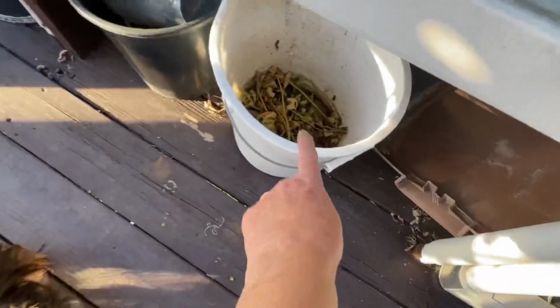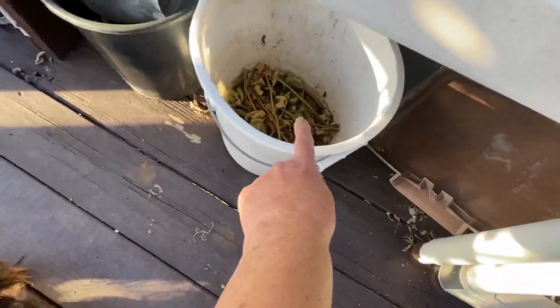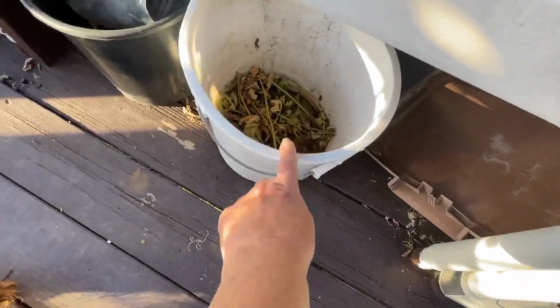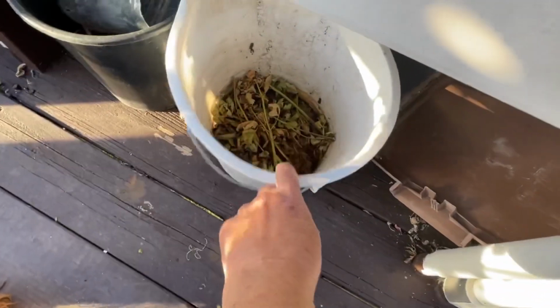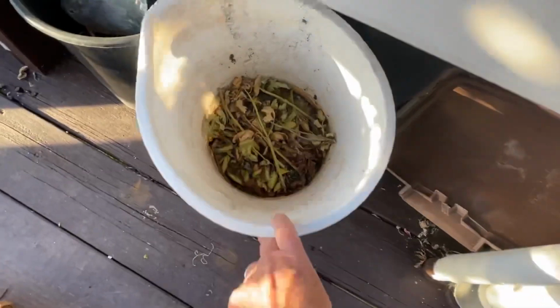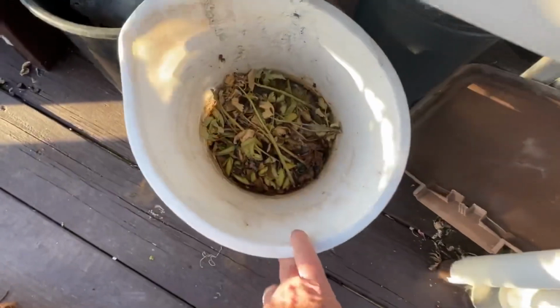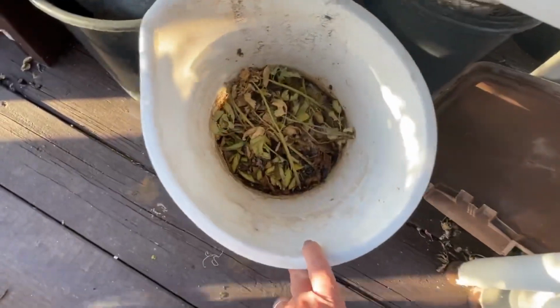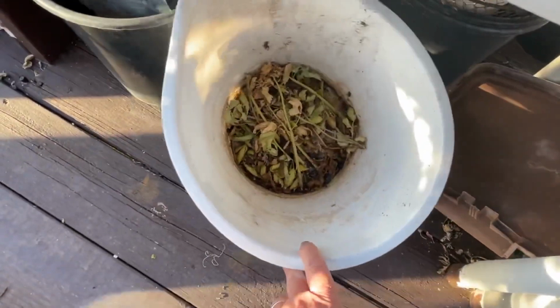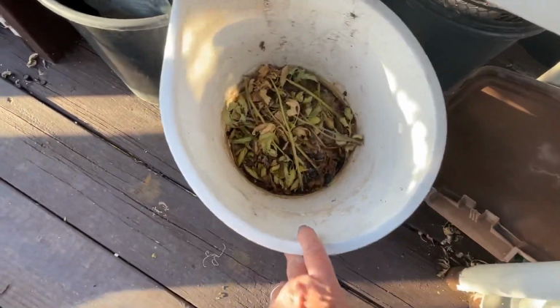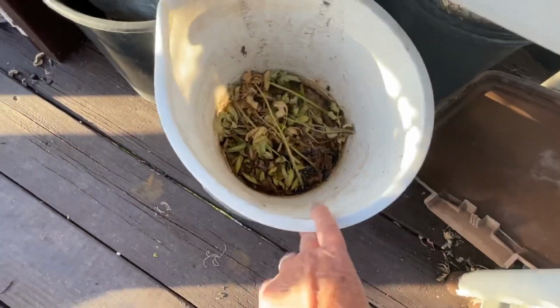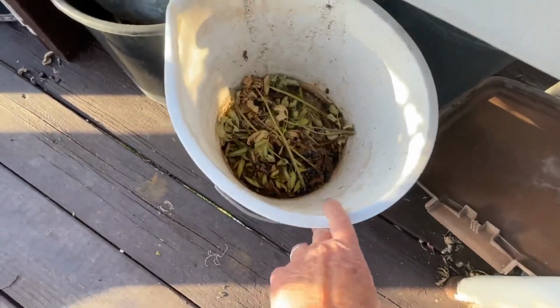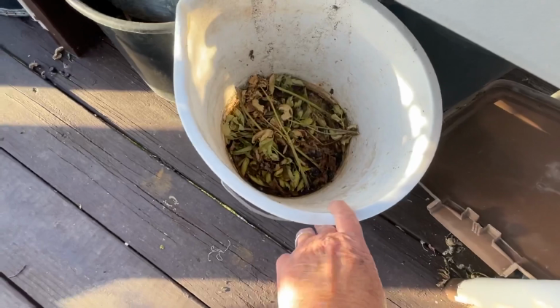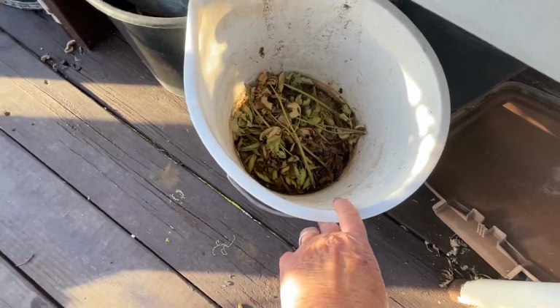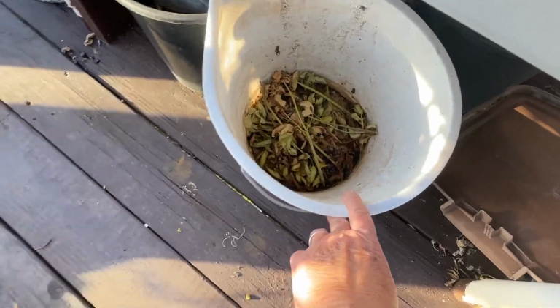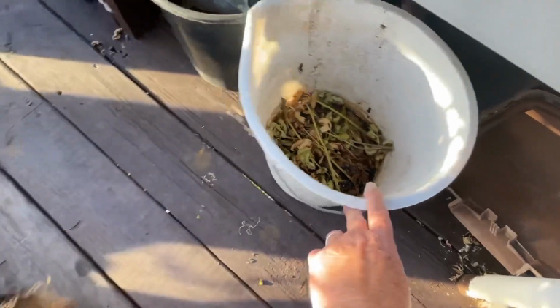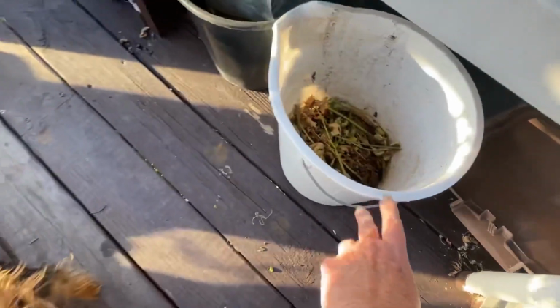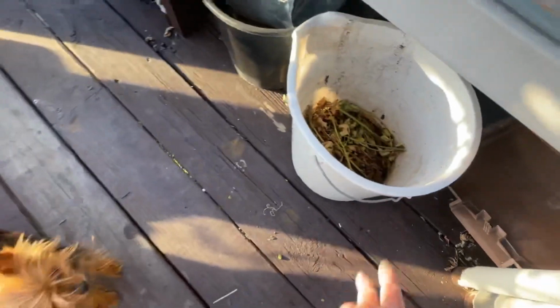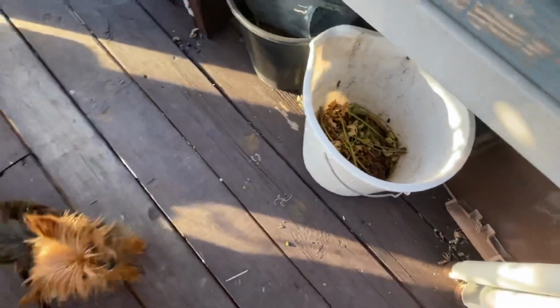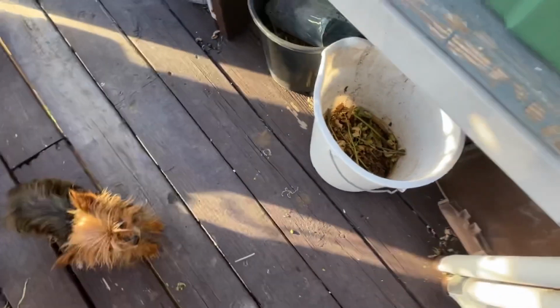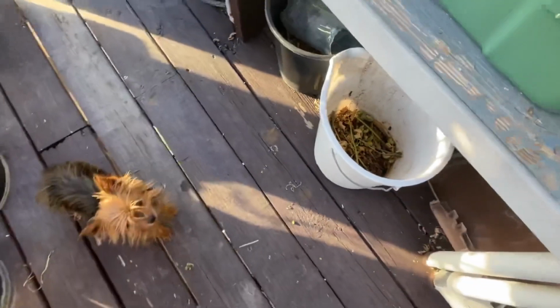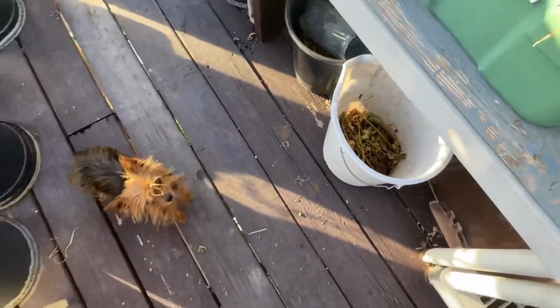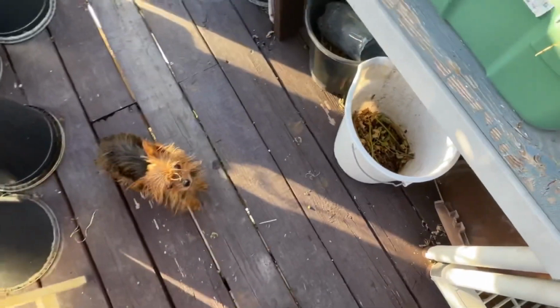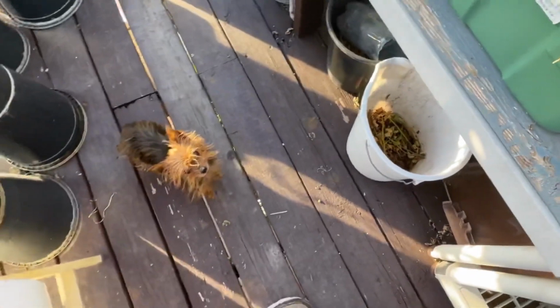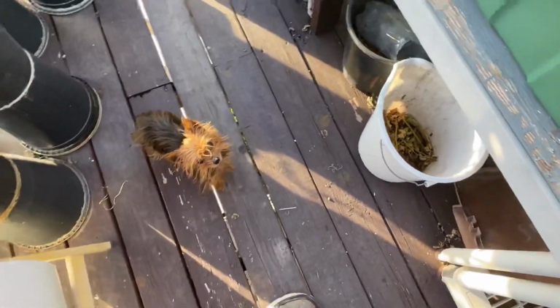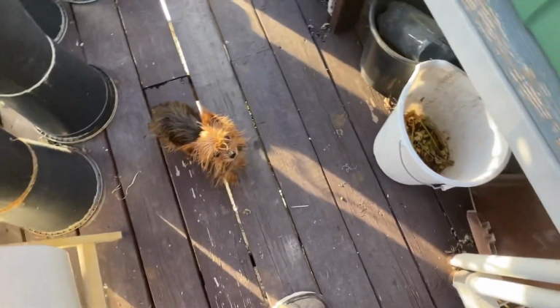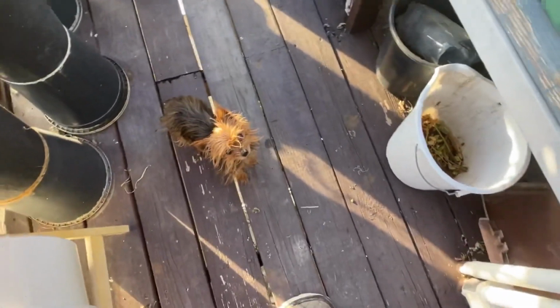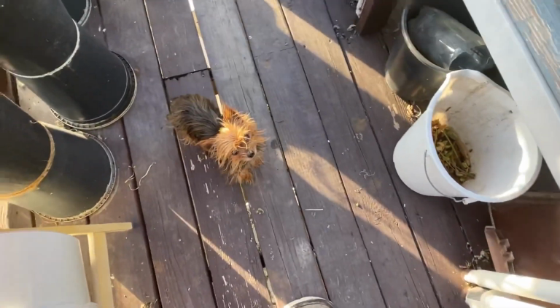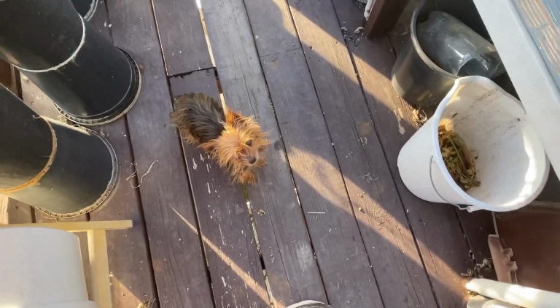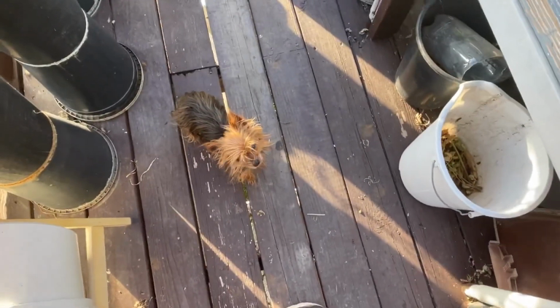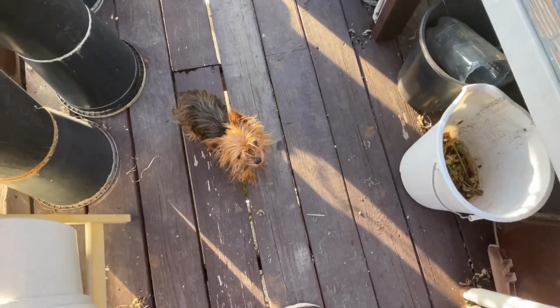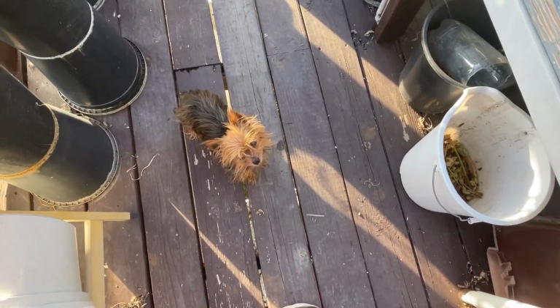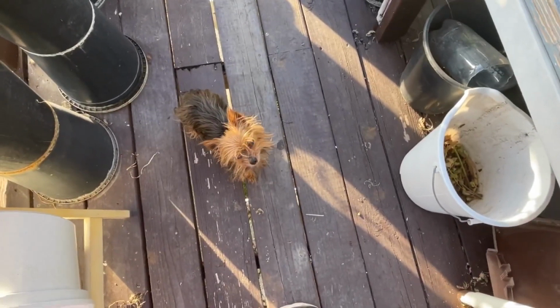We save all our leaves and we make our own soil.